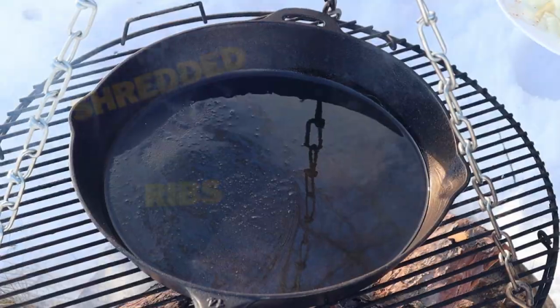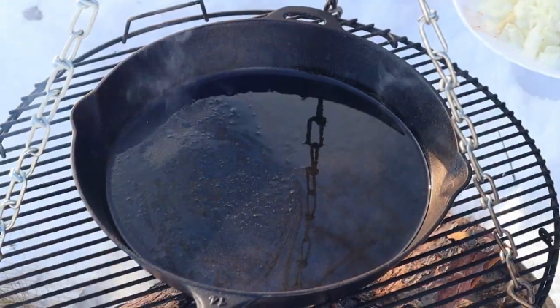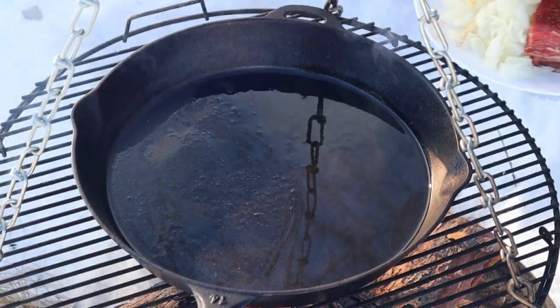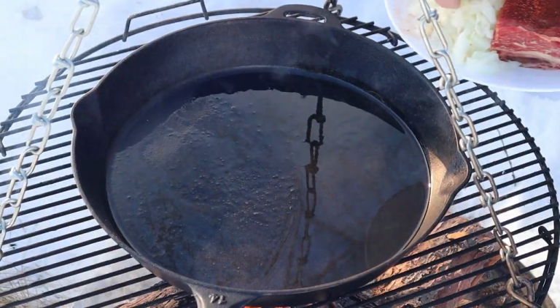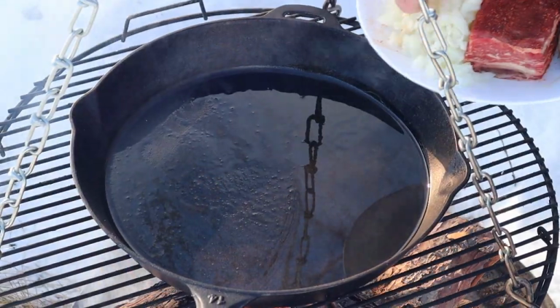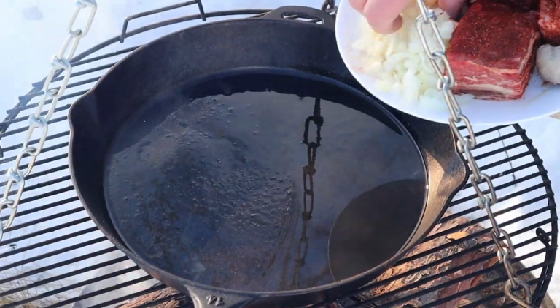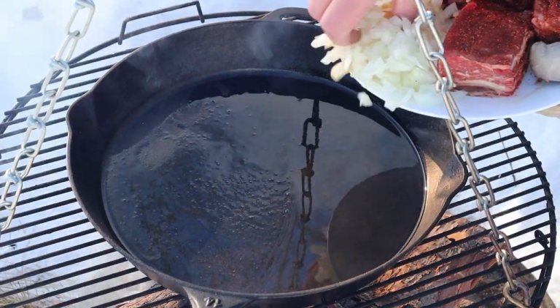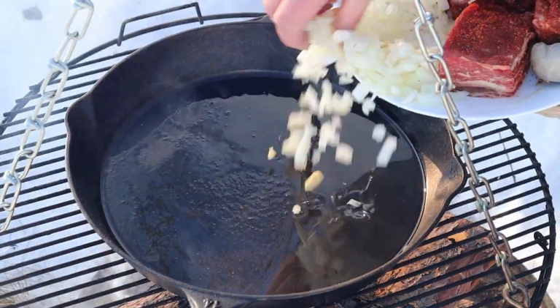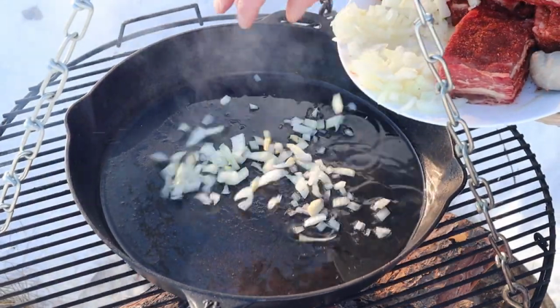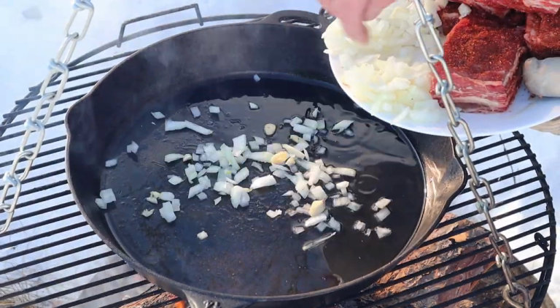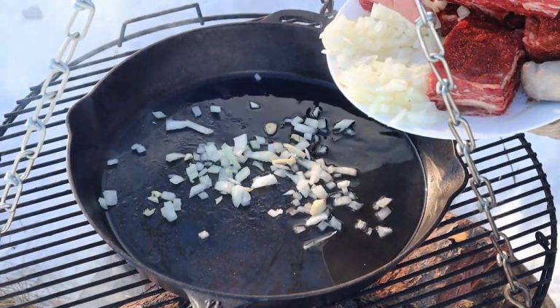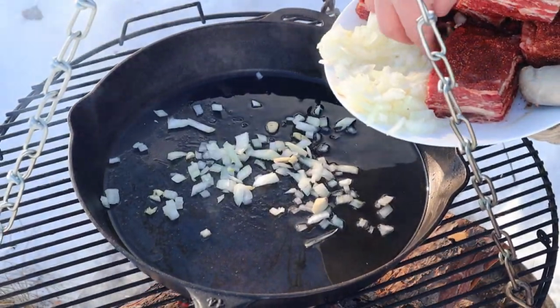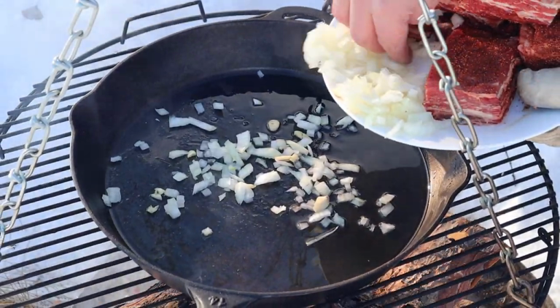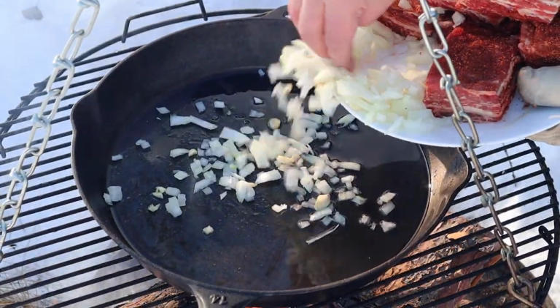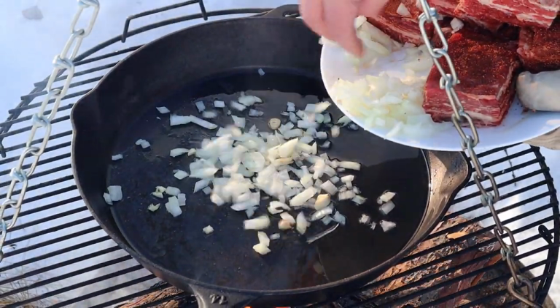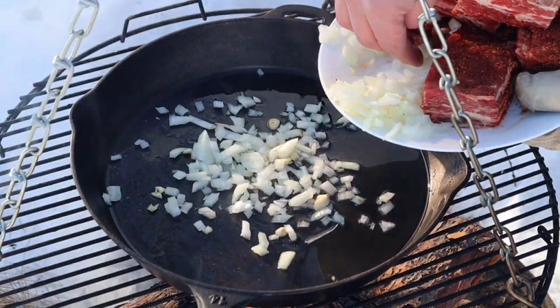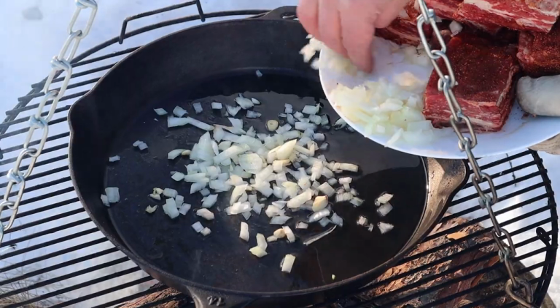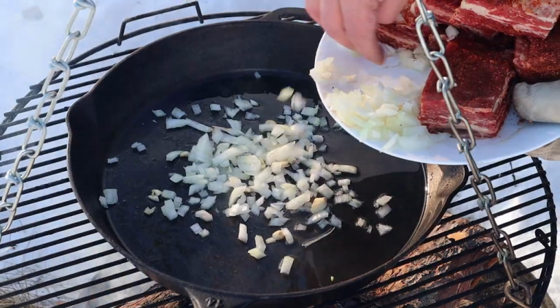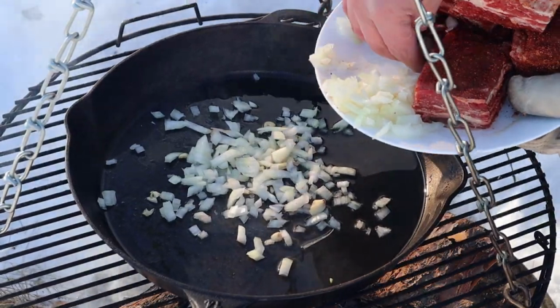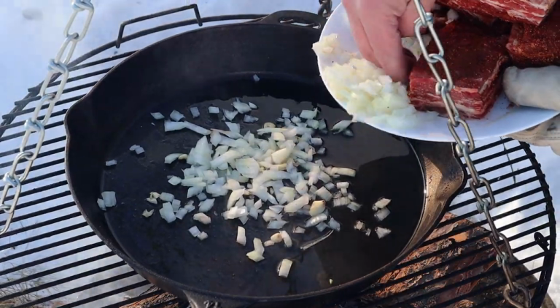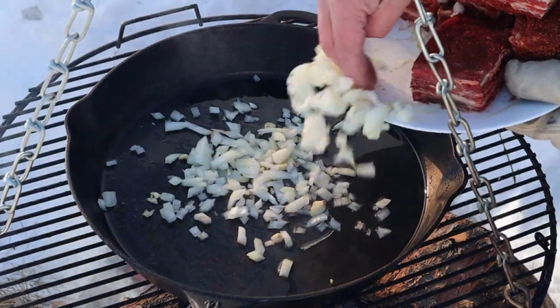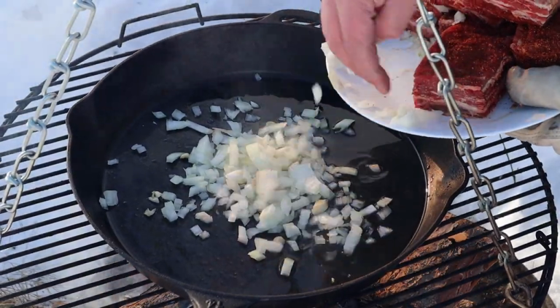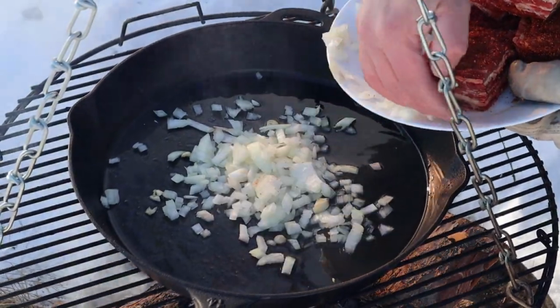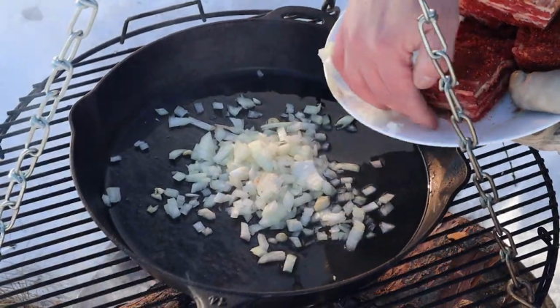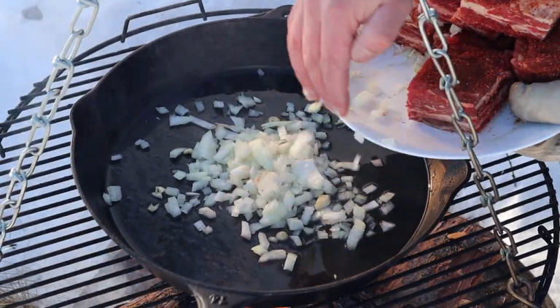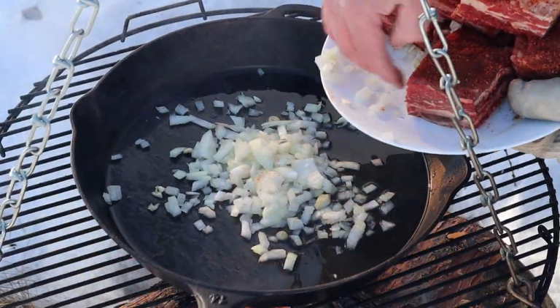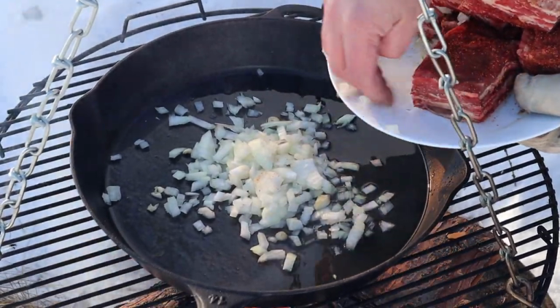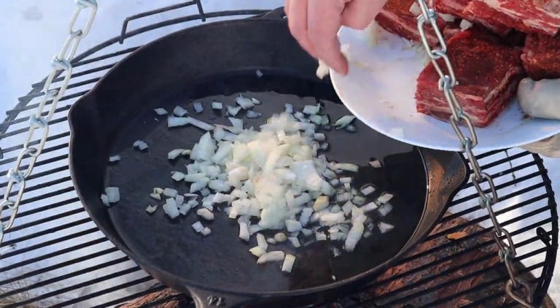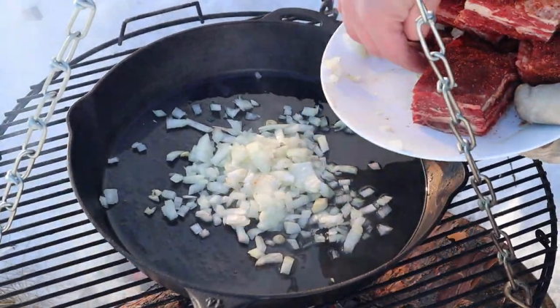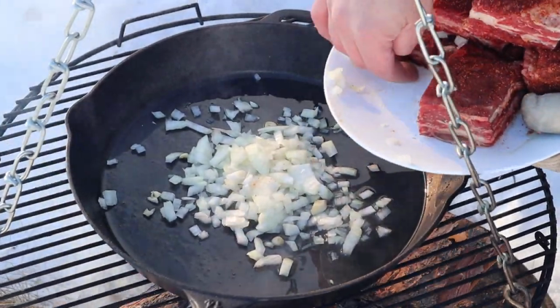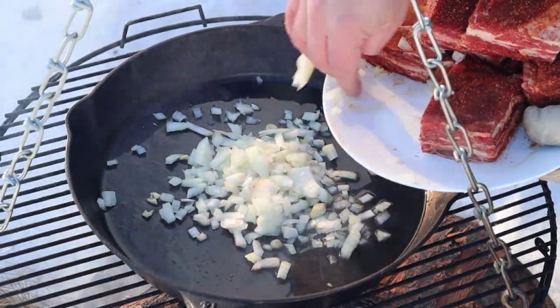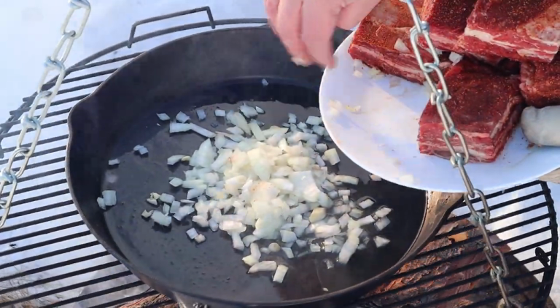So first things first, get some onions going — gotta have some flavour, gotta have some flavour.